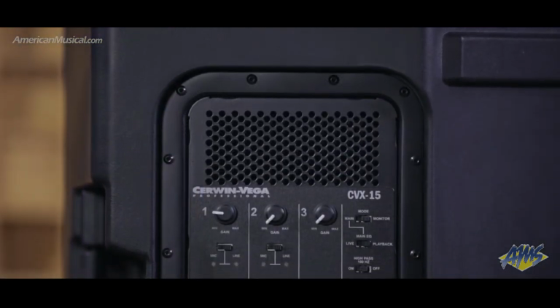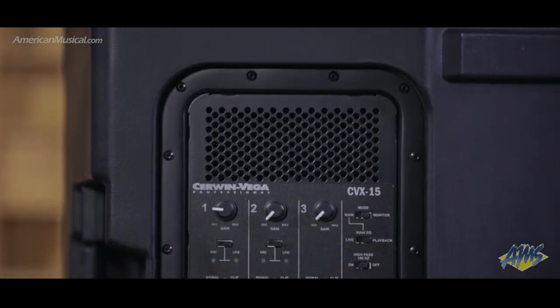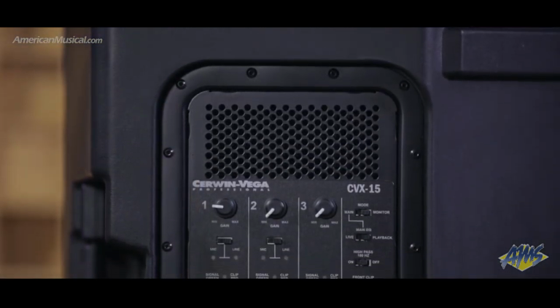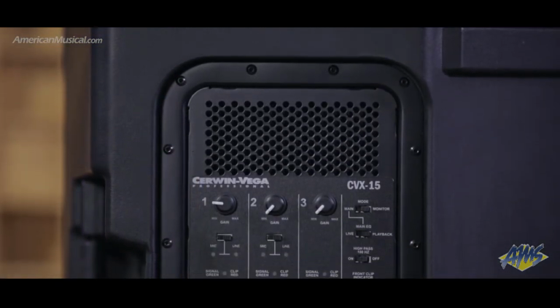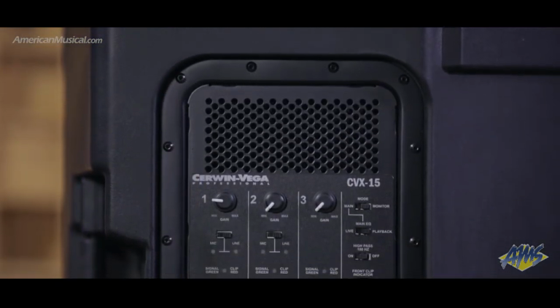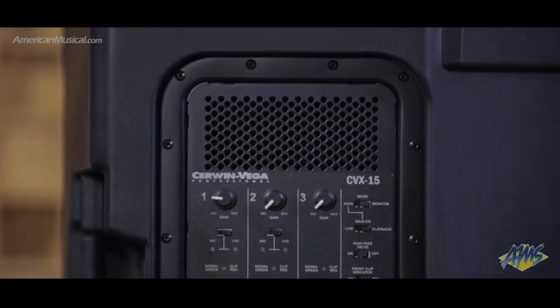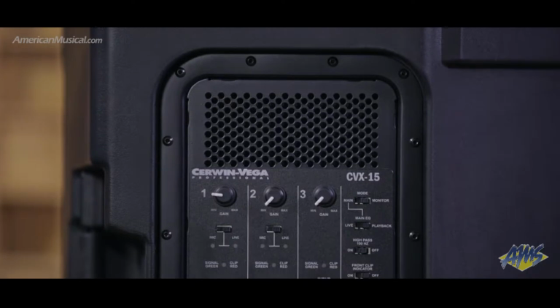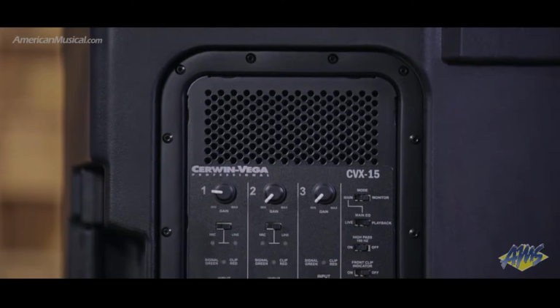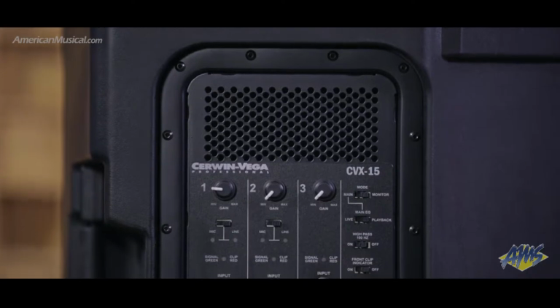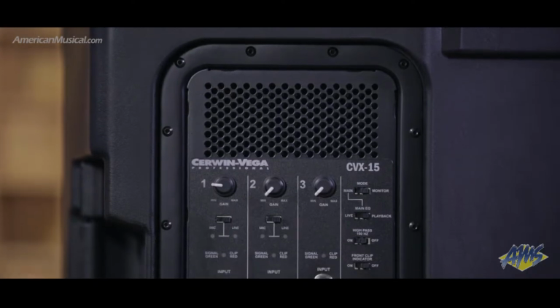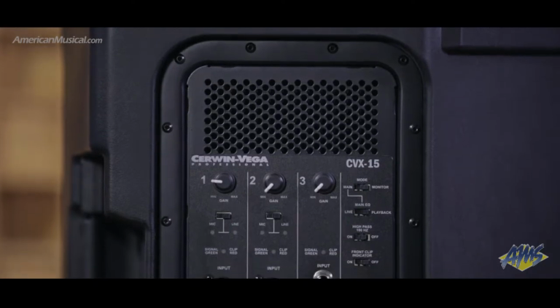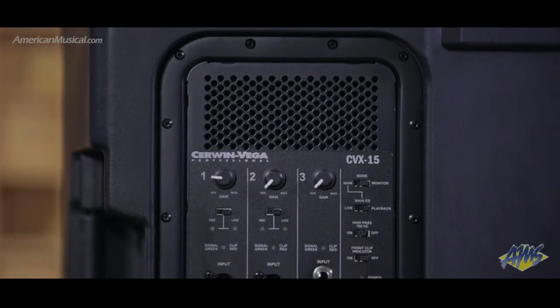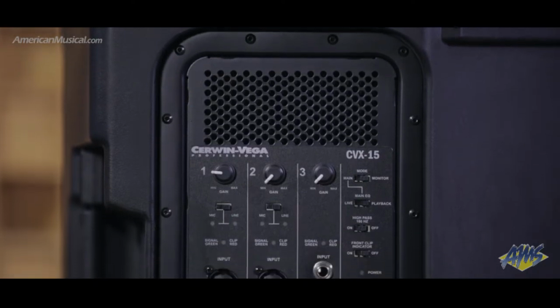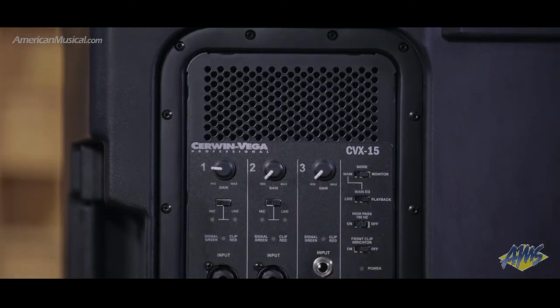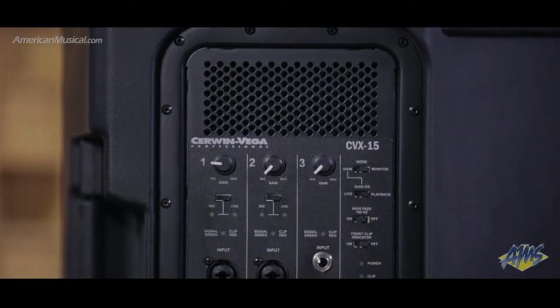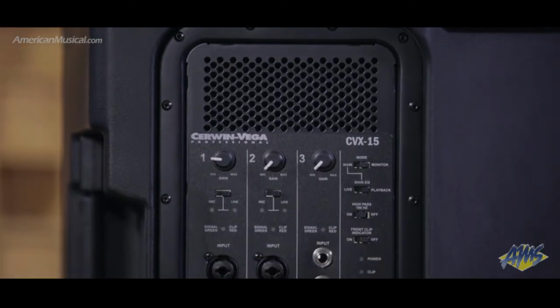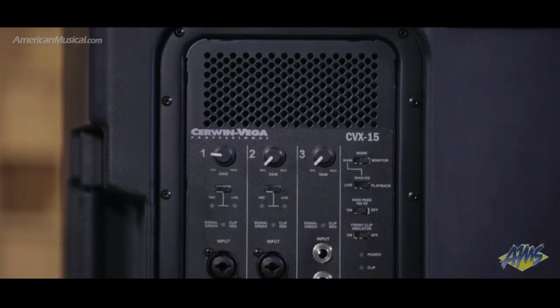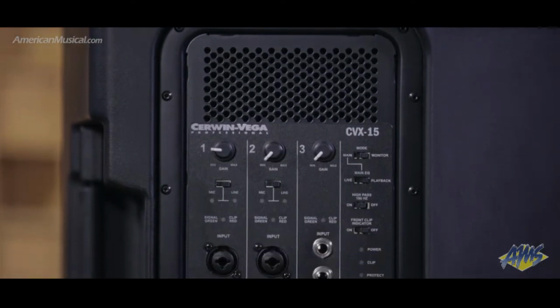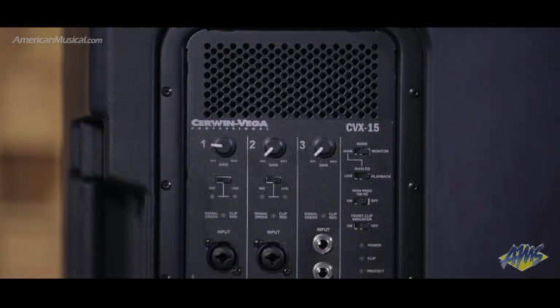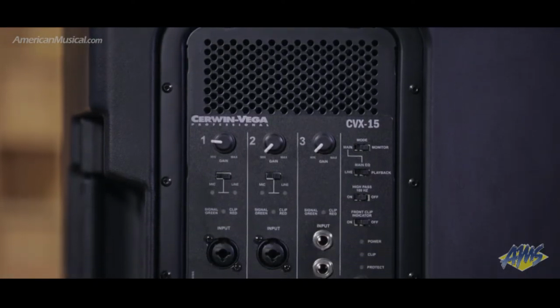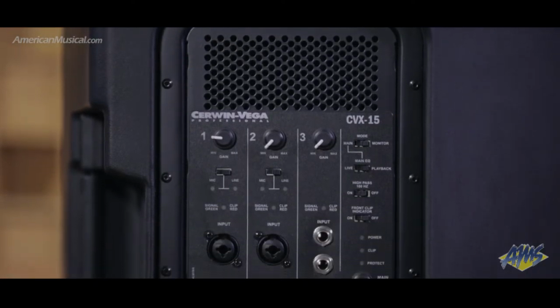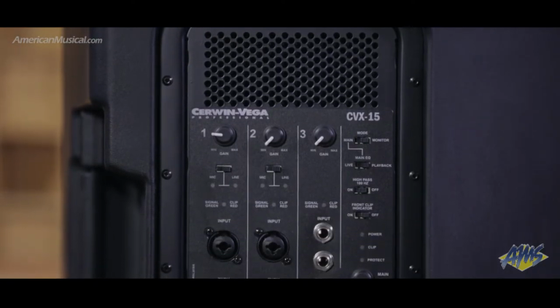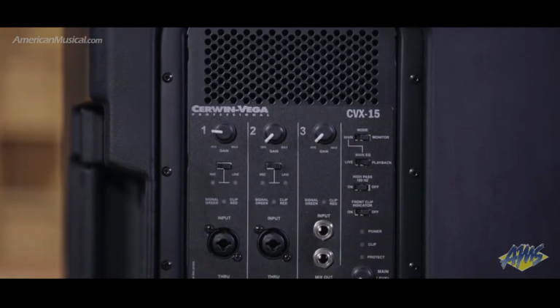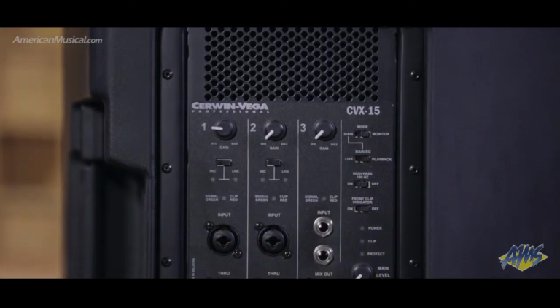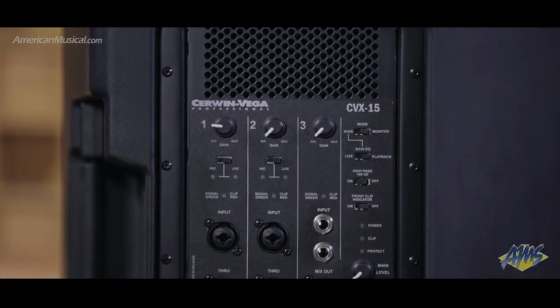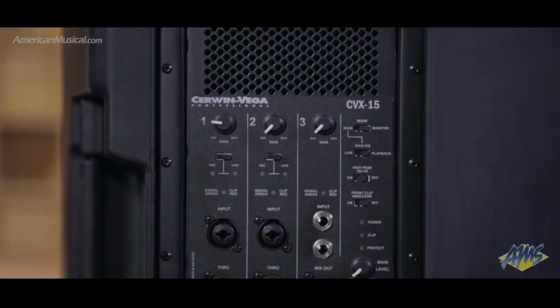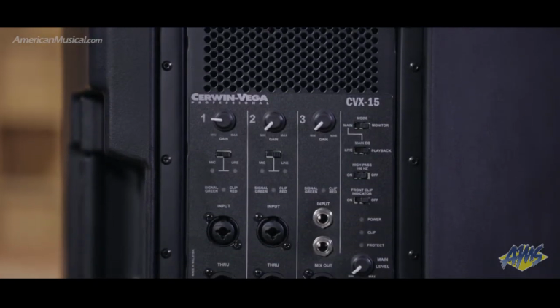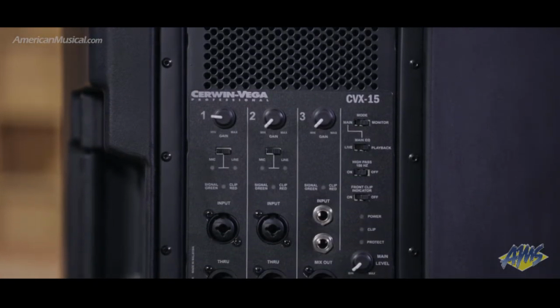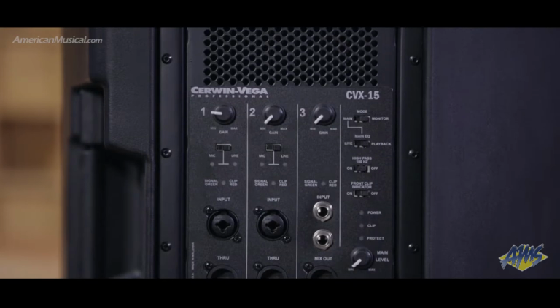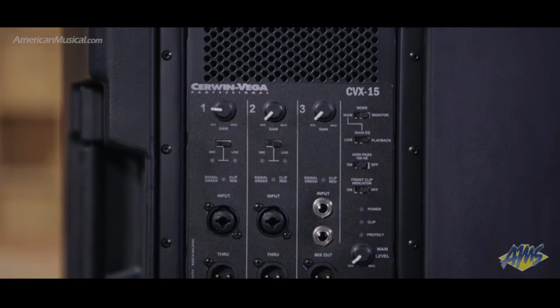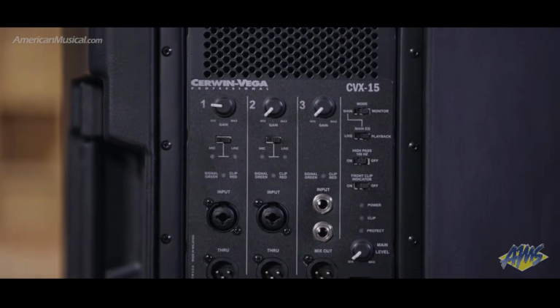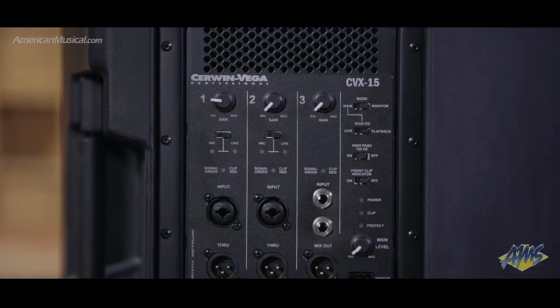A three-channel mixer offers two combo XLR-TRS inputs plus a stereo input, and three XLR outputs give connection options for daisy-chaining units together.